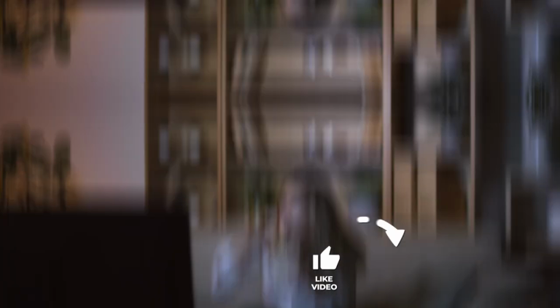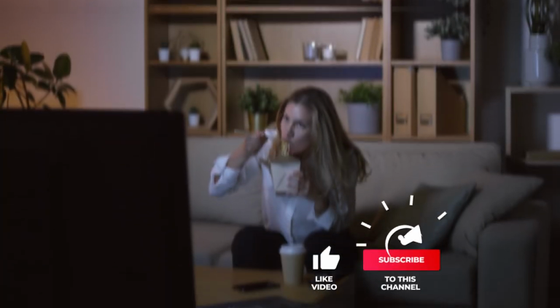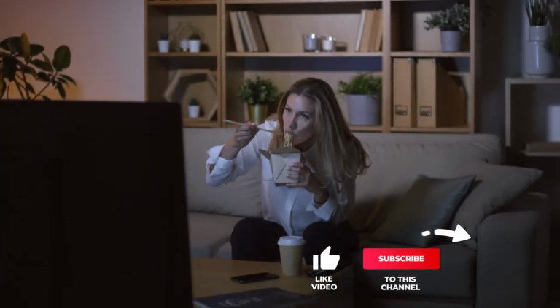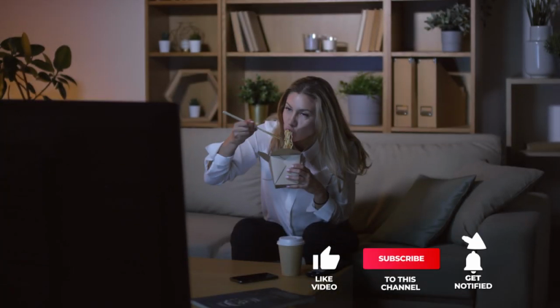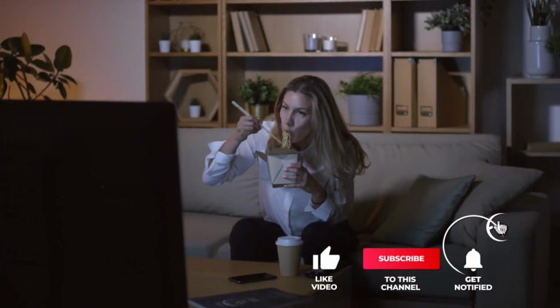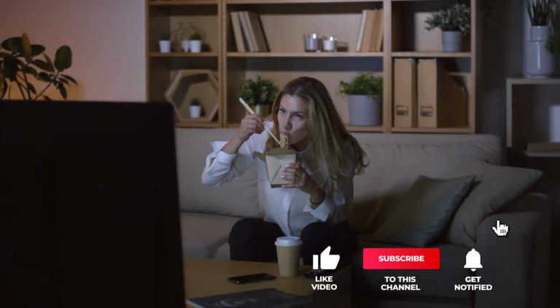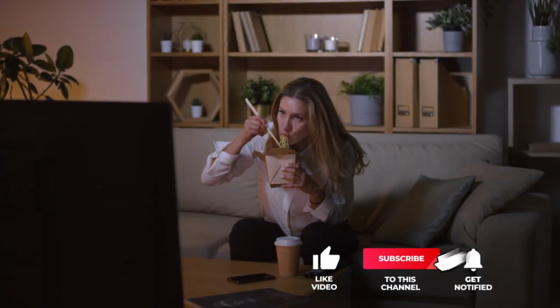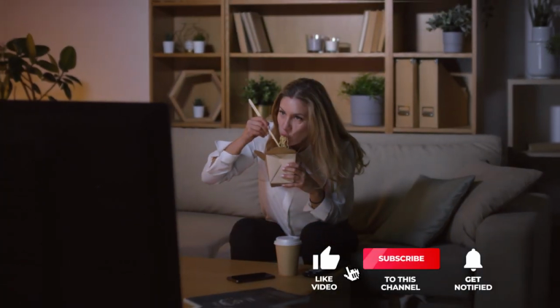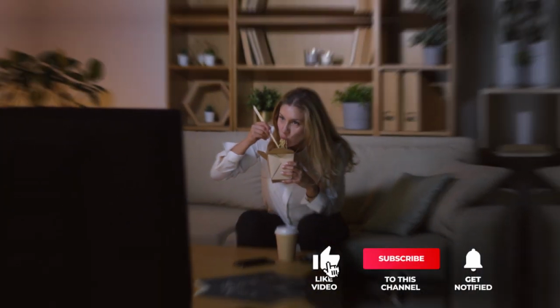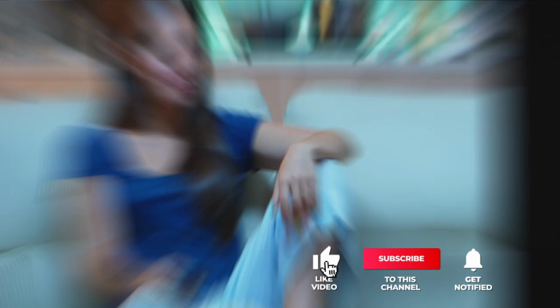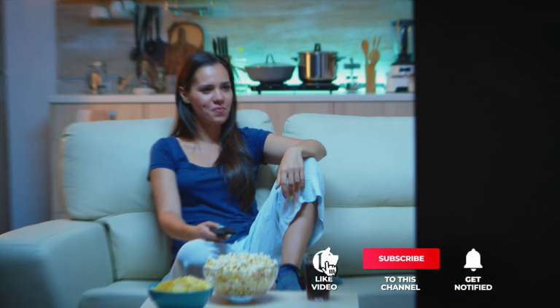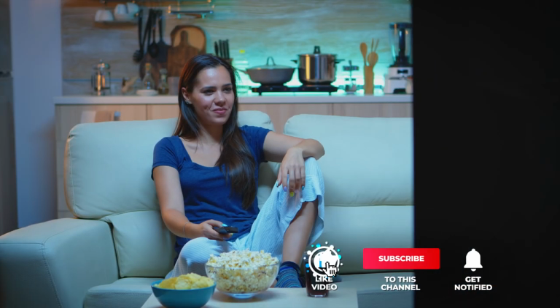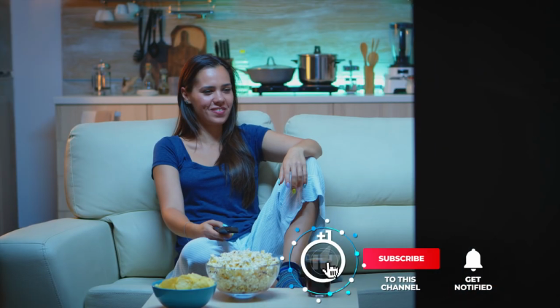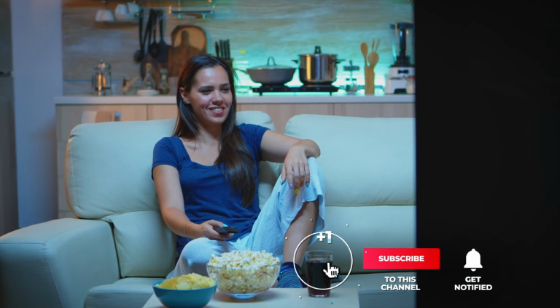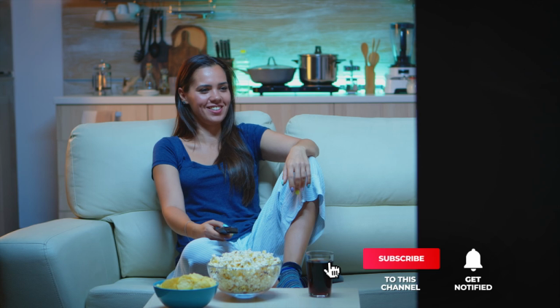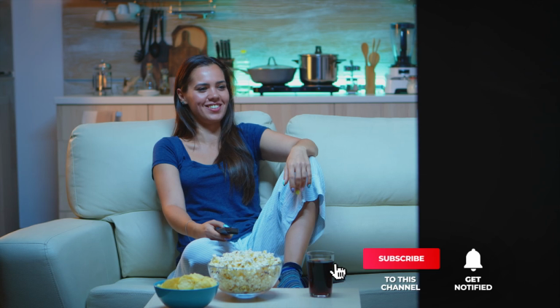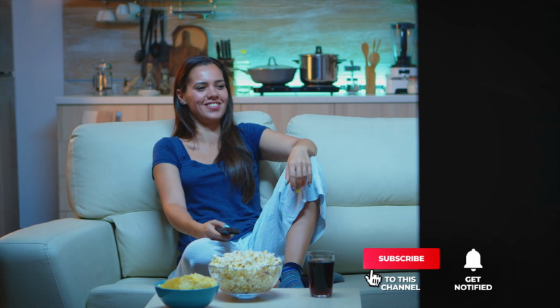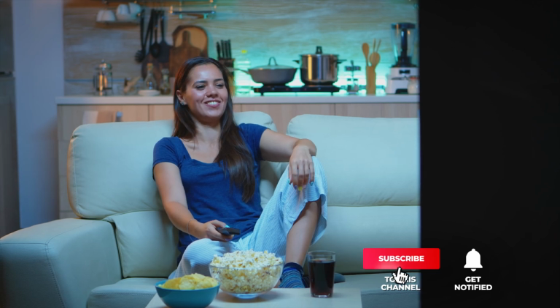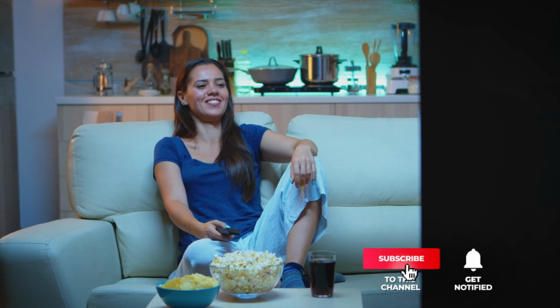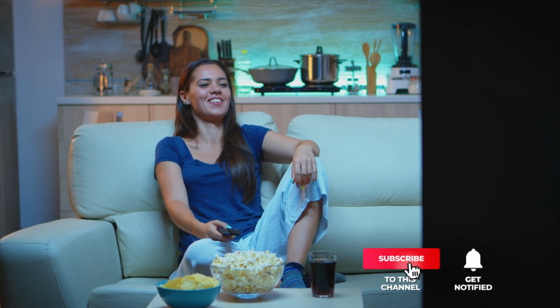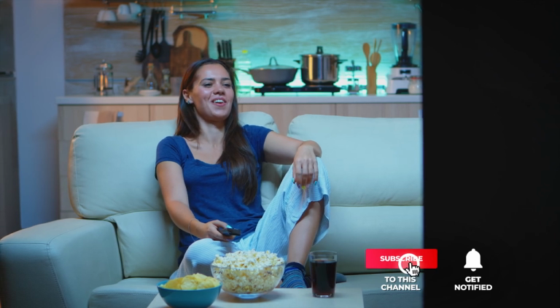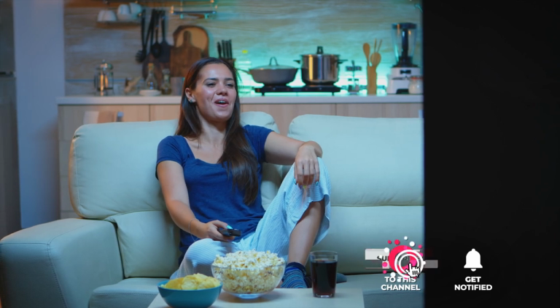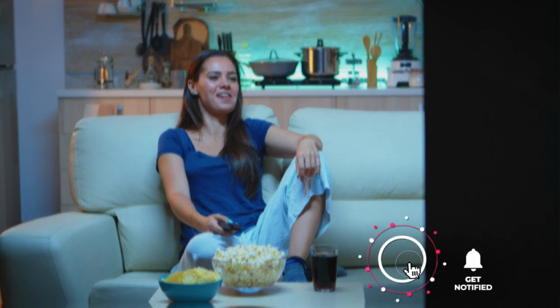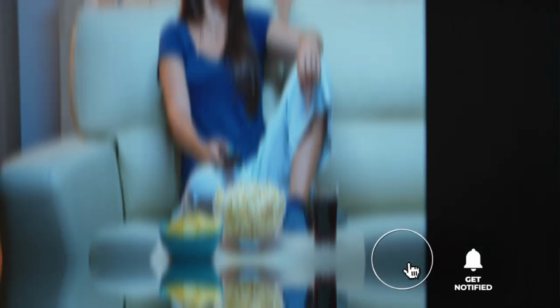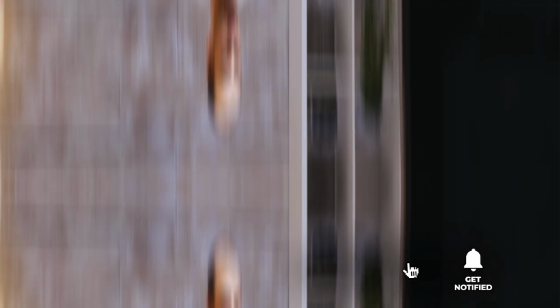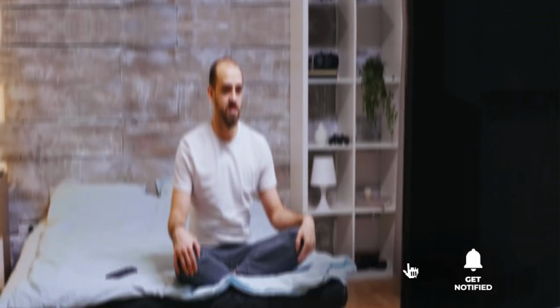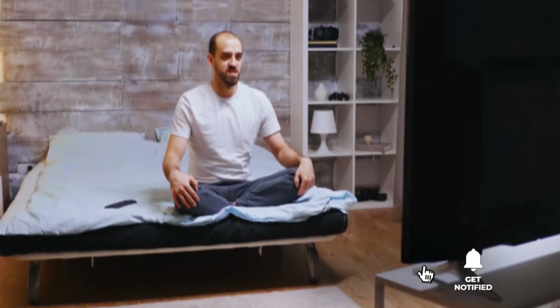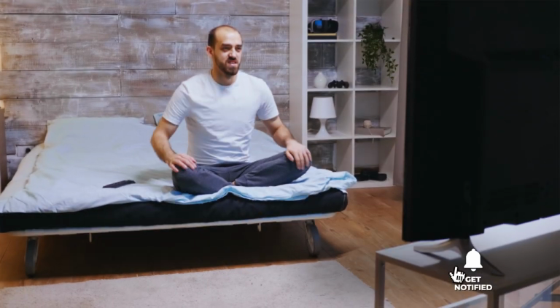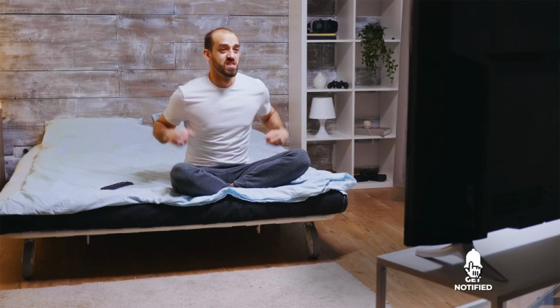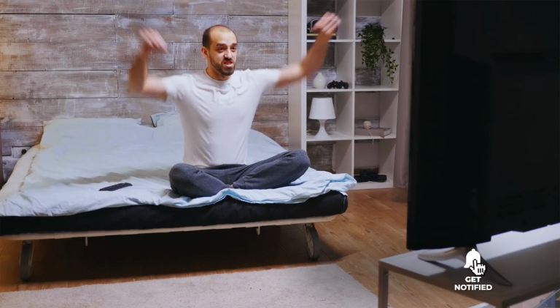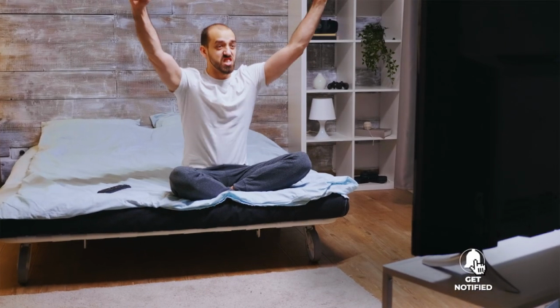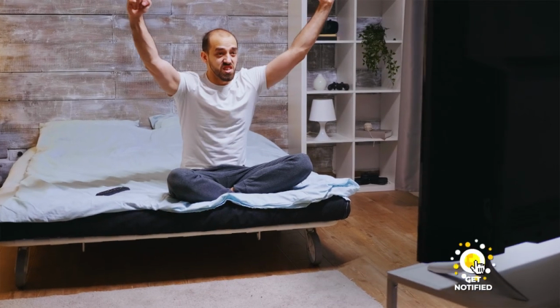That's all for now. Thanks for watching! If we helped you out in any way, please hit the like and subscribe button. We'll see you guys in the next videos.